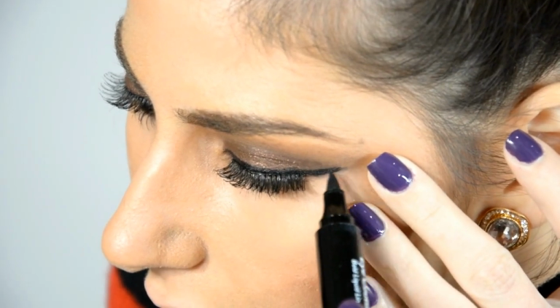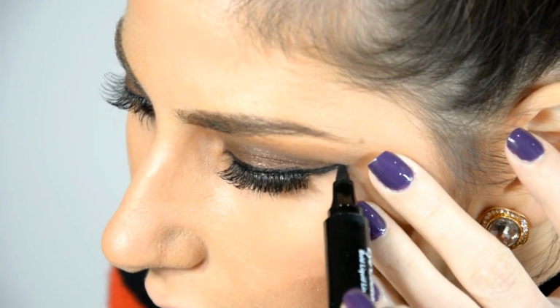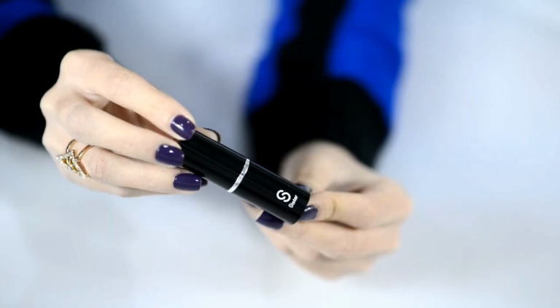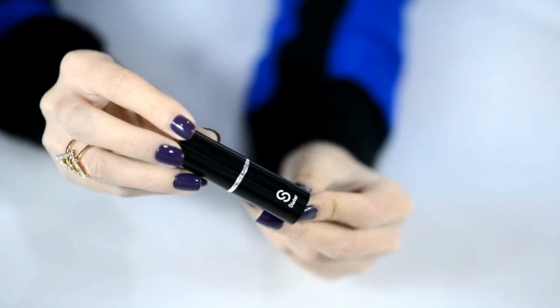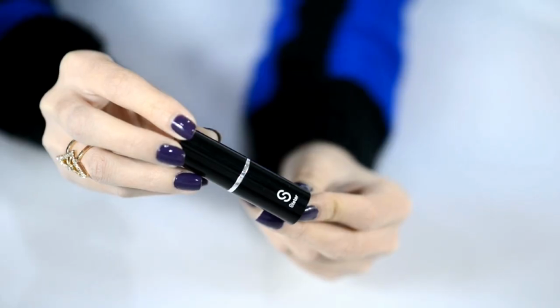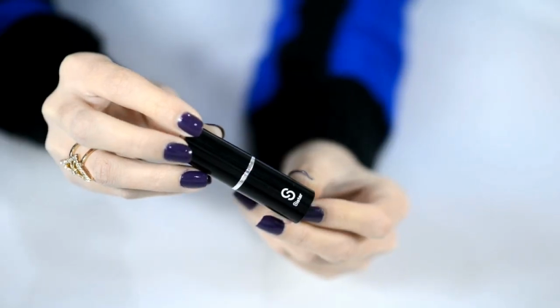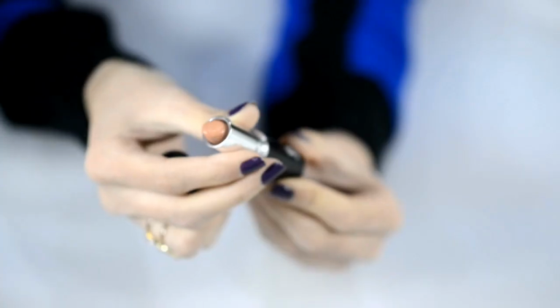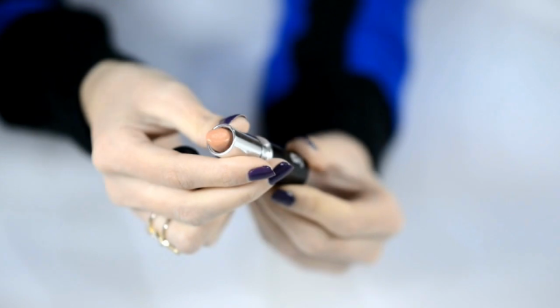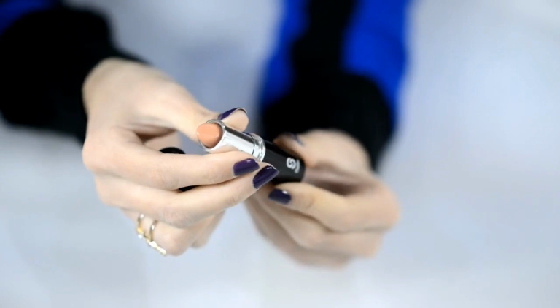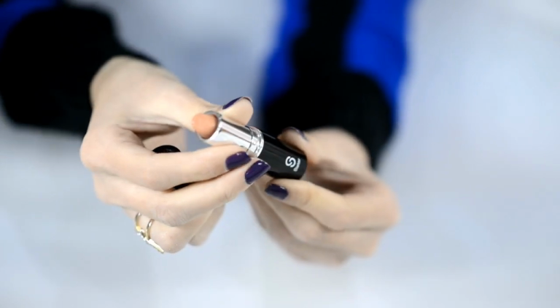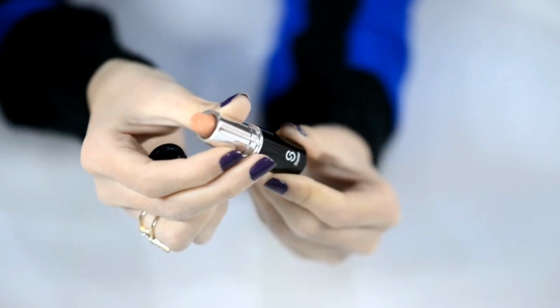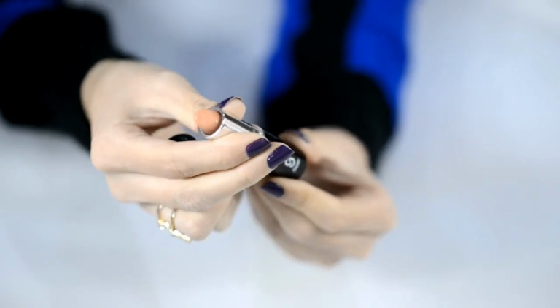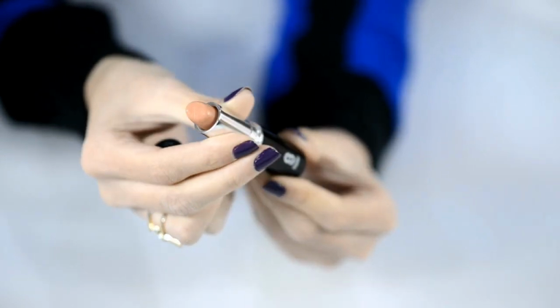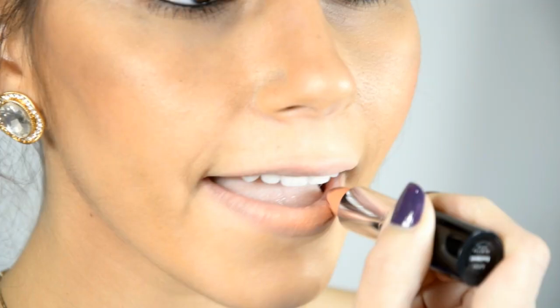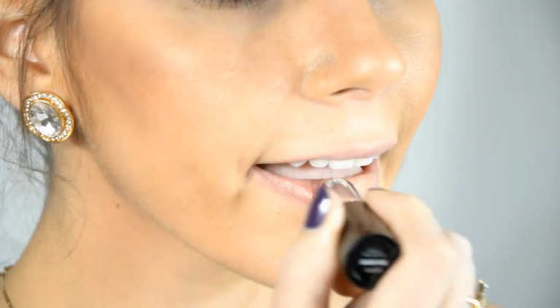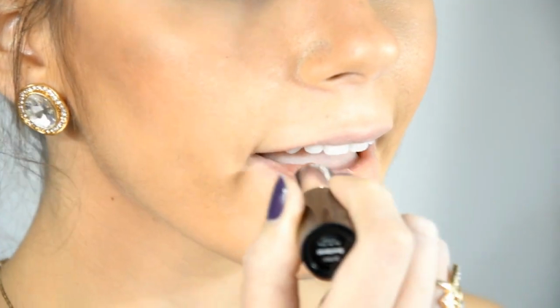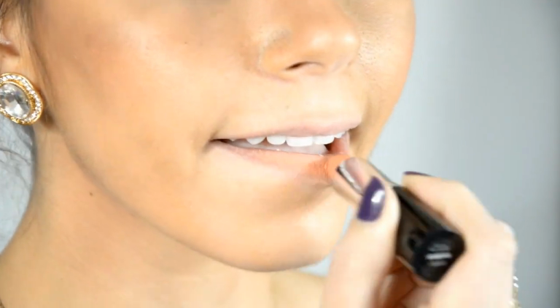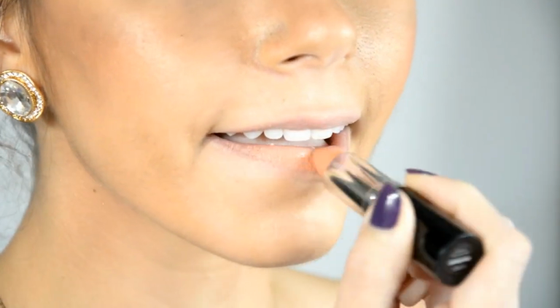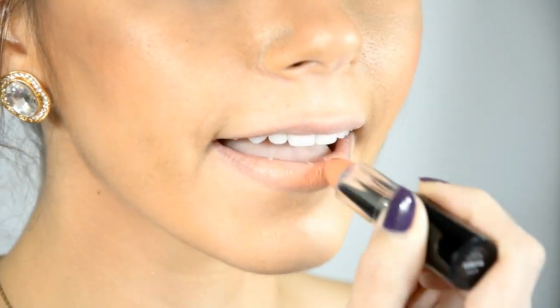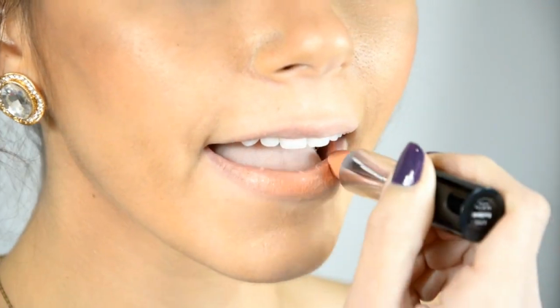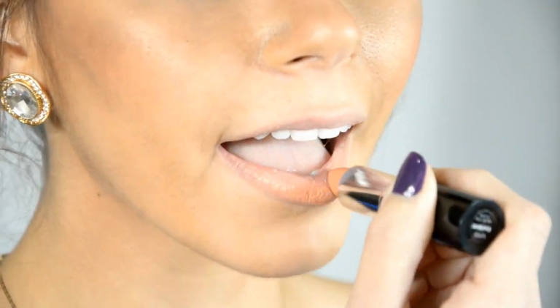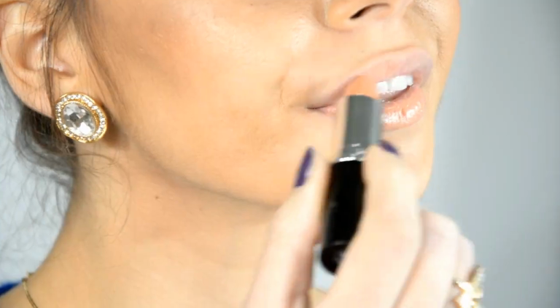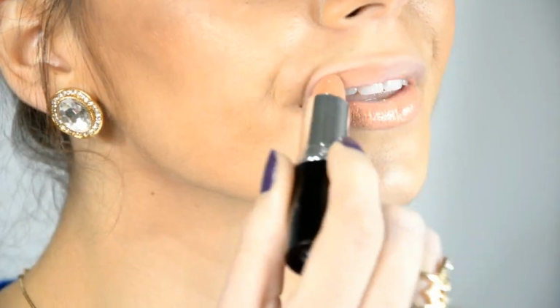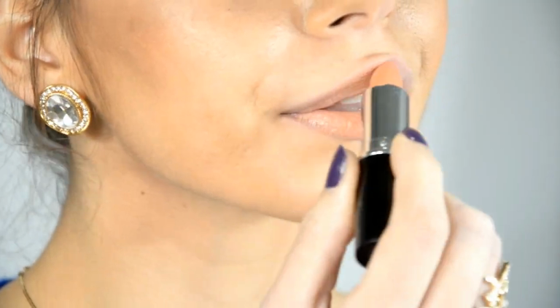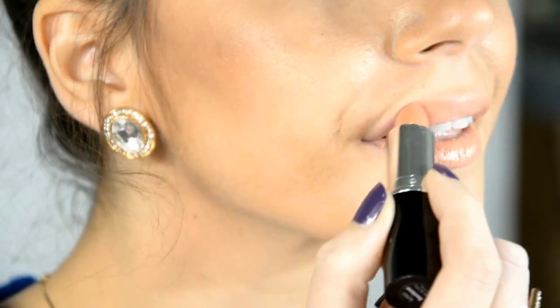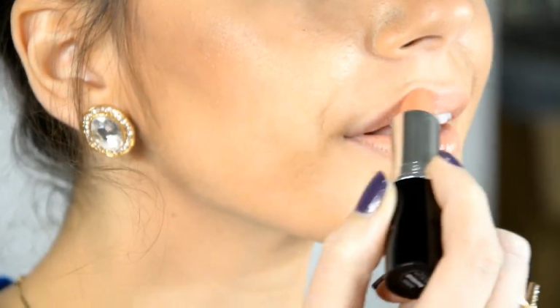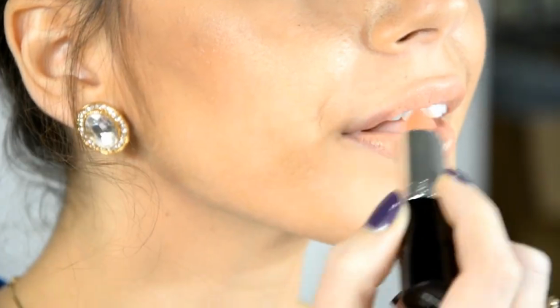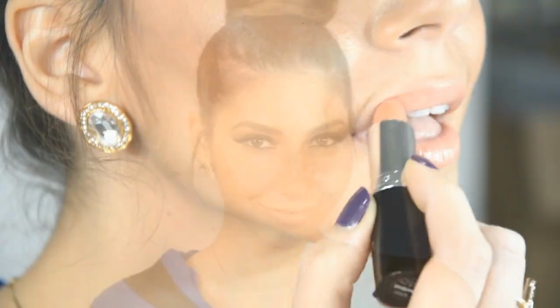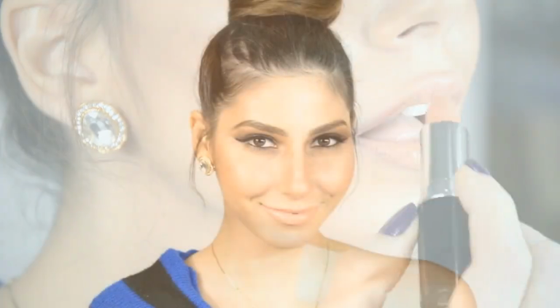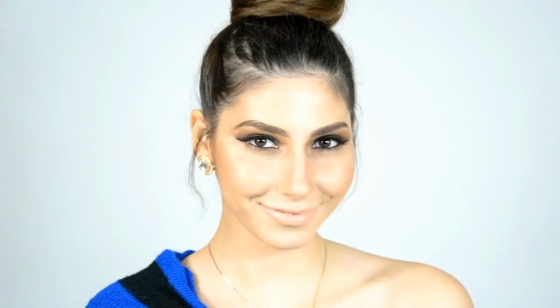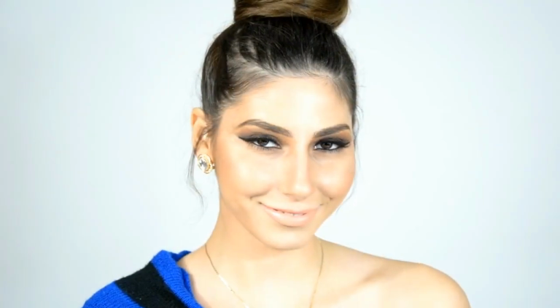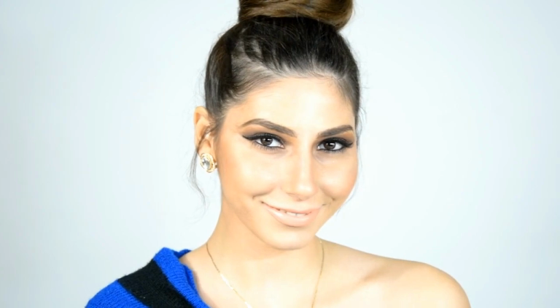To finish off this look I am using Sistar Lipstick in color Beewilders. This completes today's look.